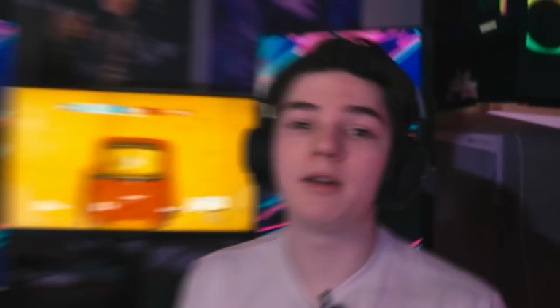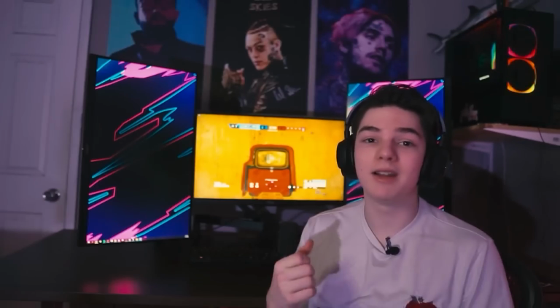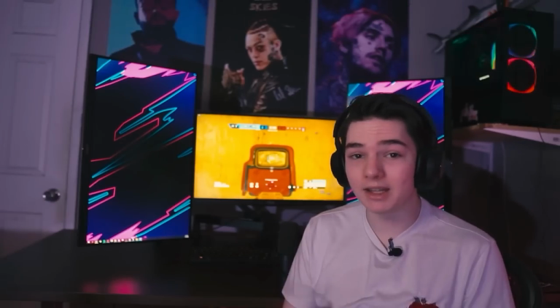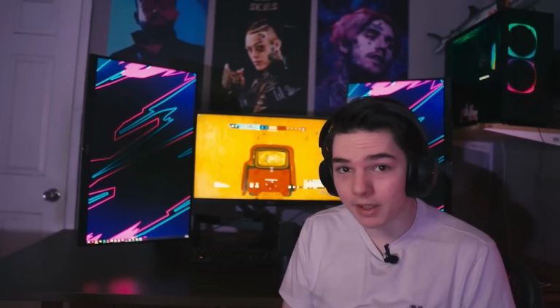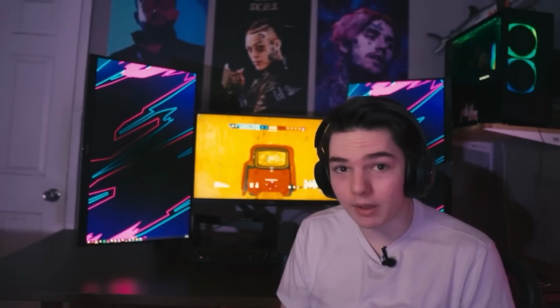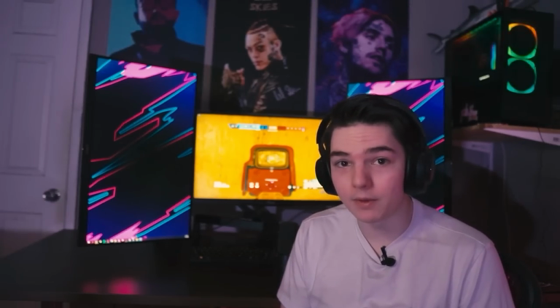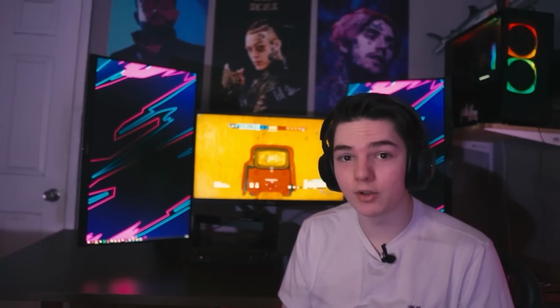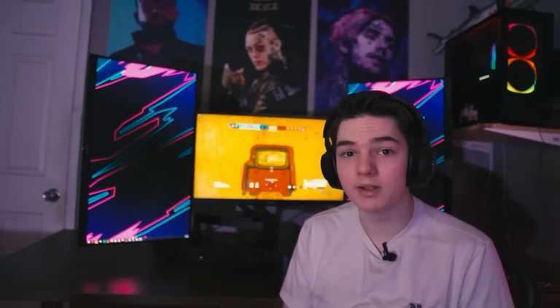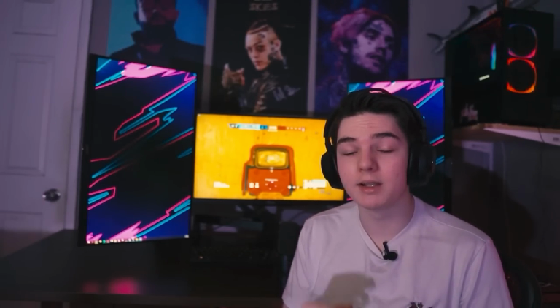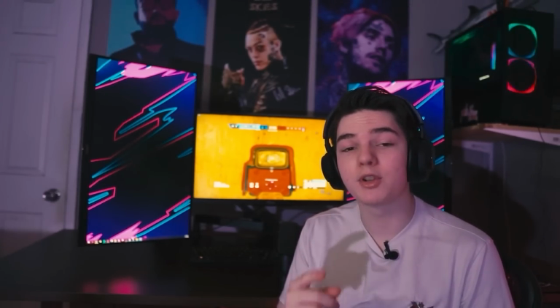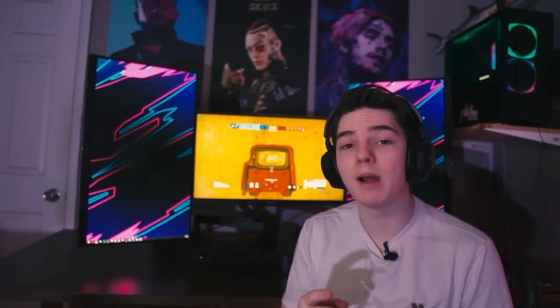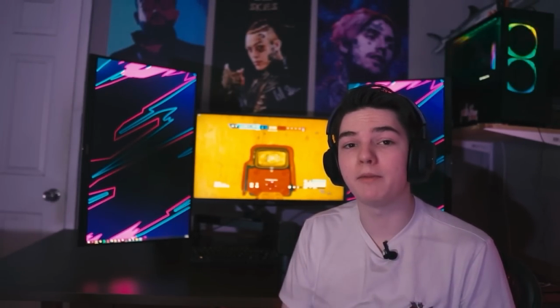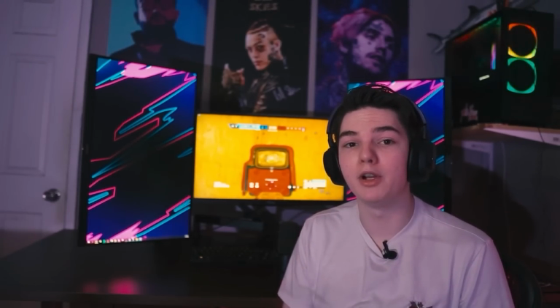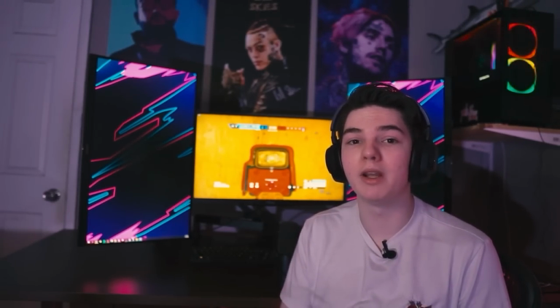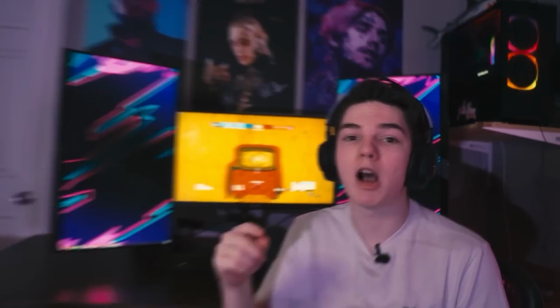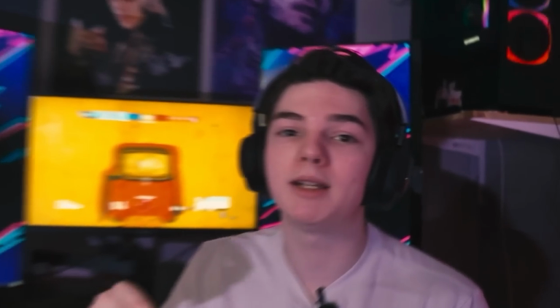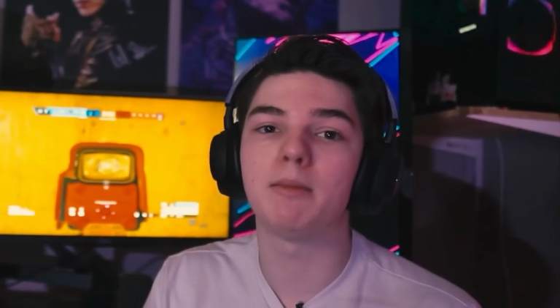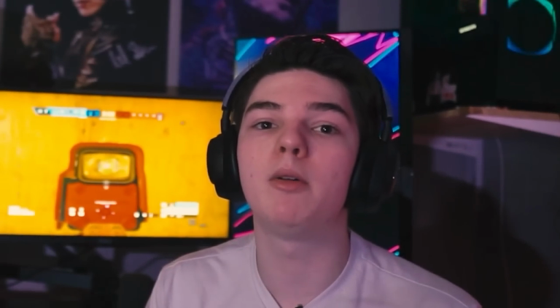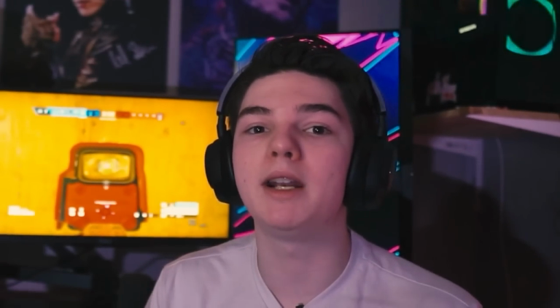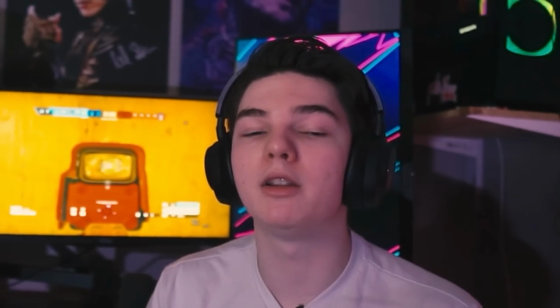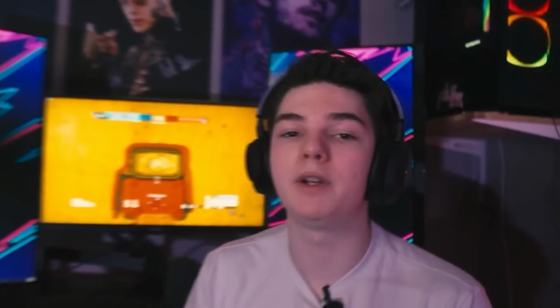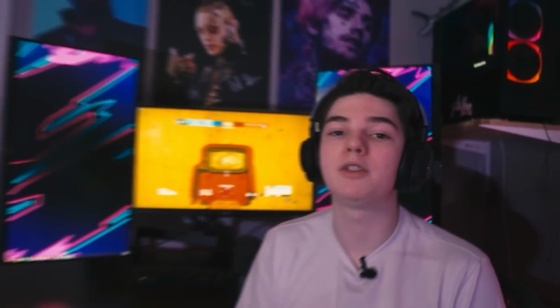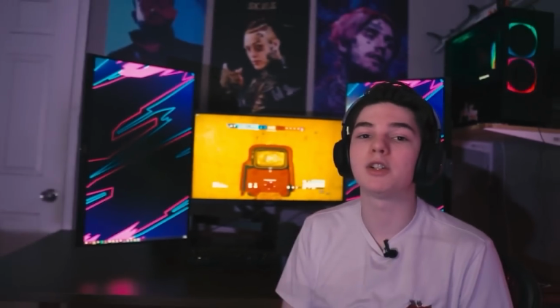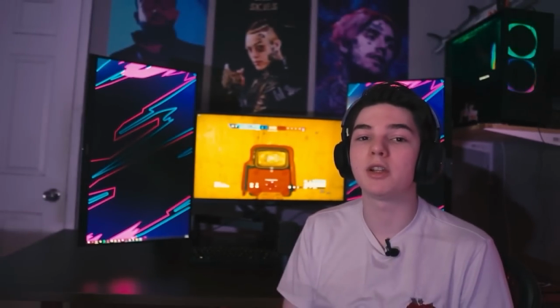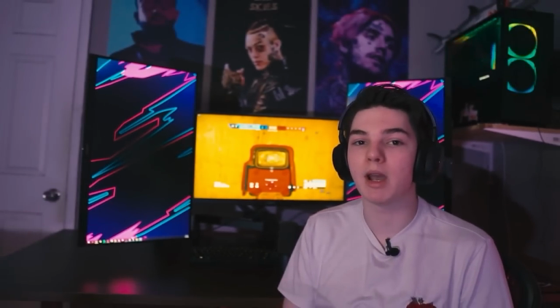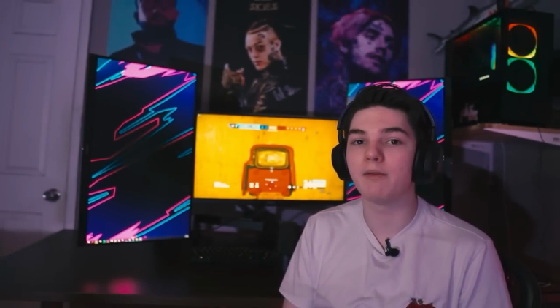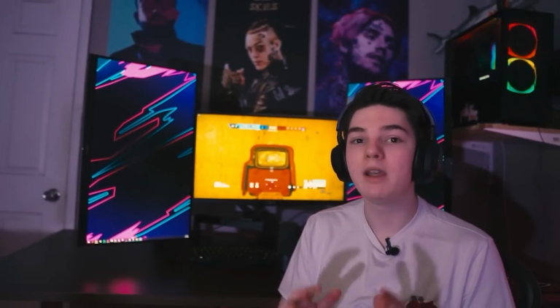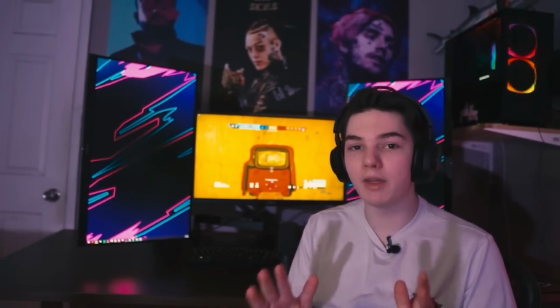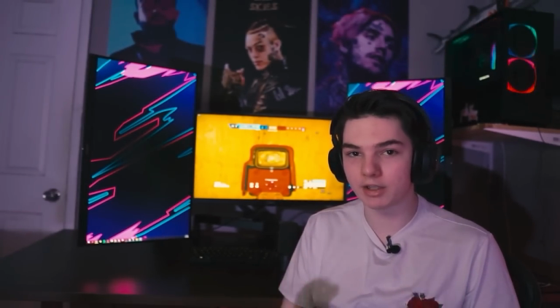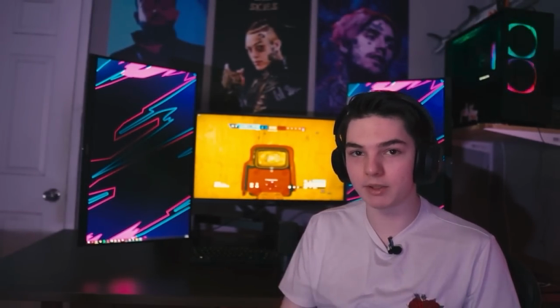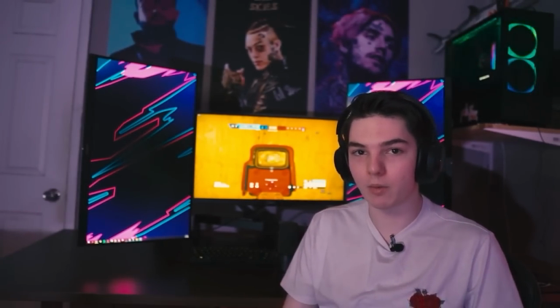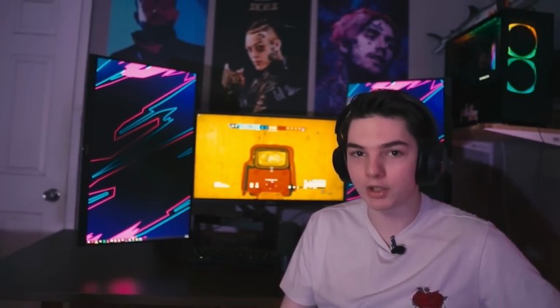Like the video if you enjoyed, subscribe if you're new, and comment down below any other video suggestions that you have. Thank you so much for watching.